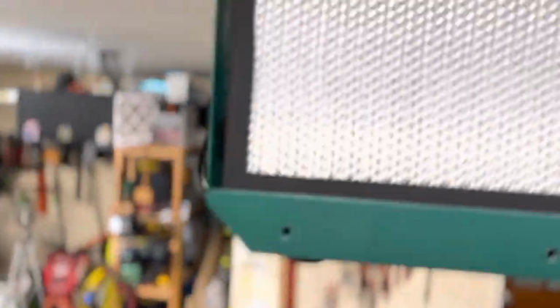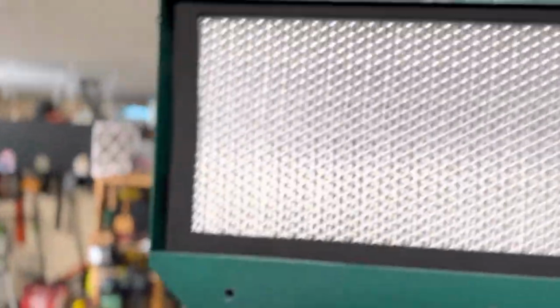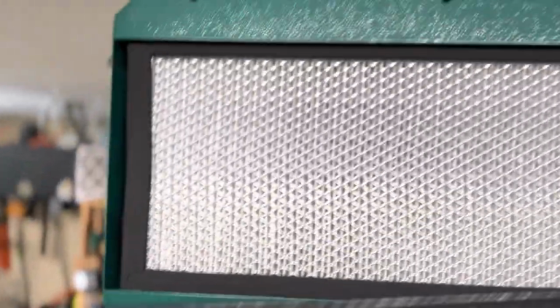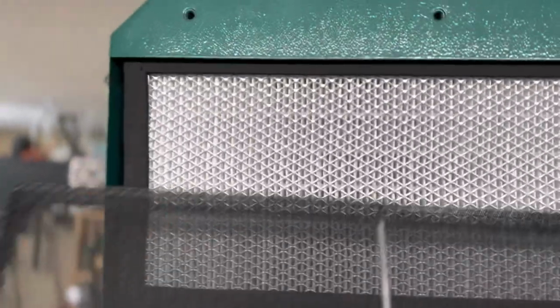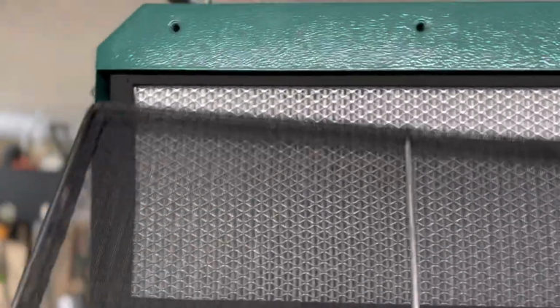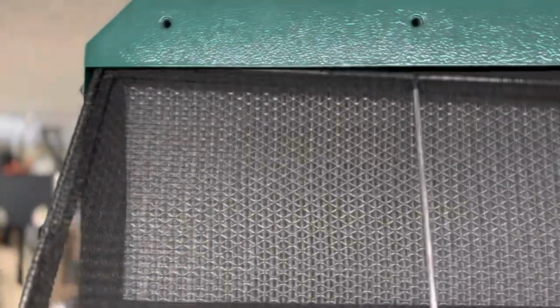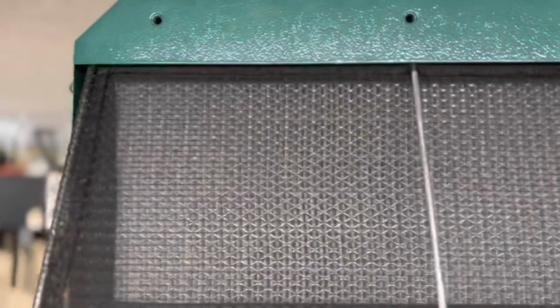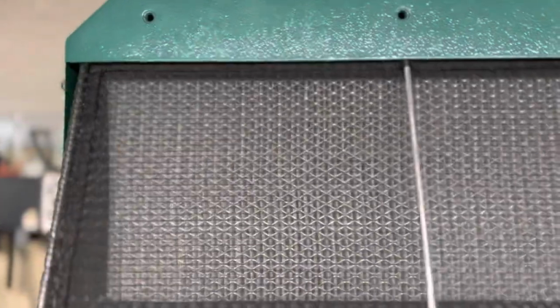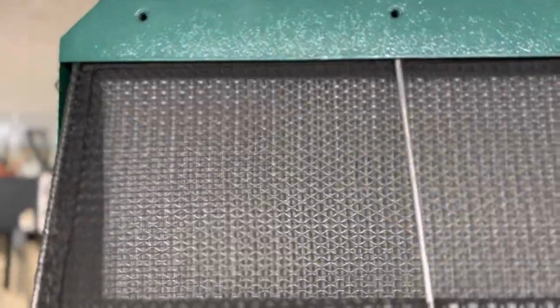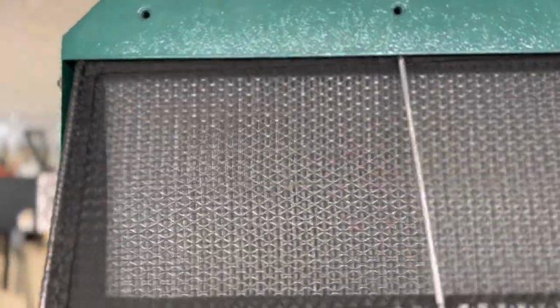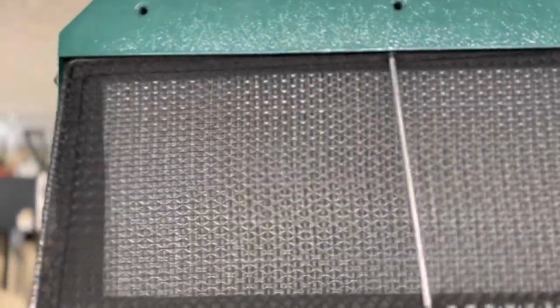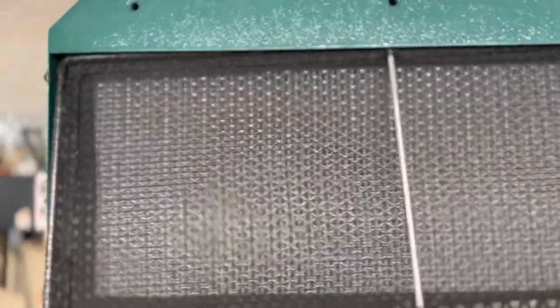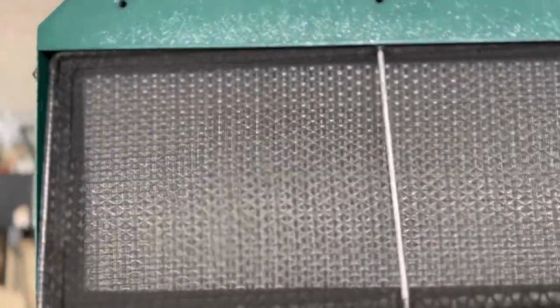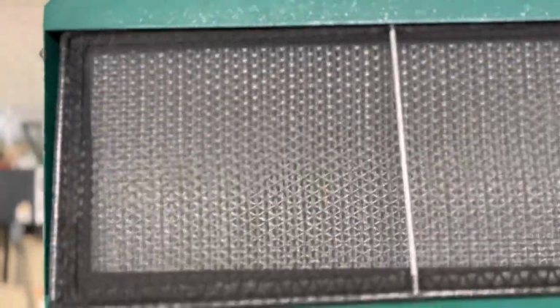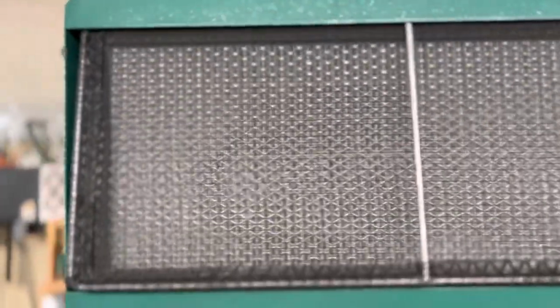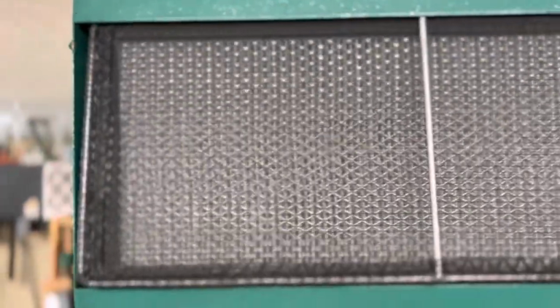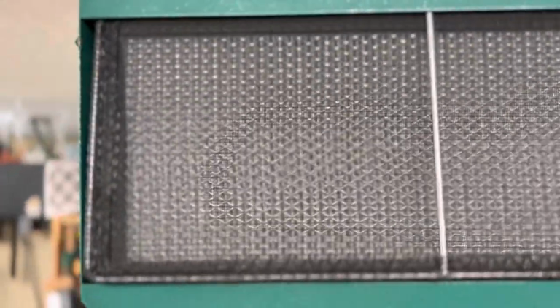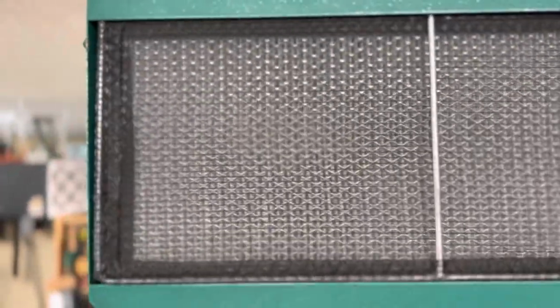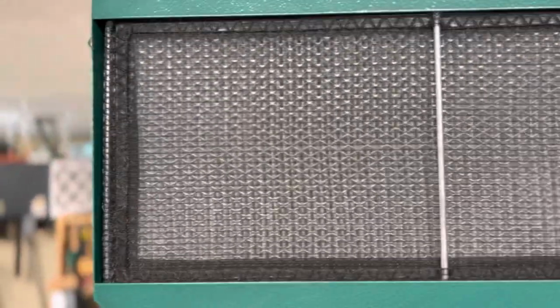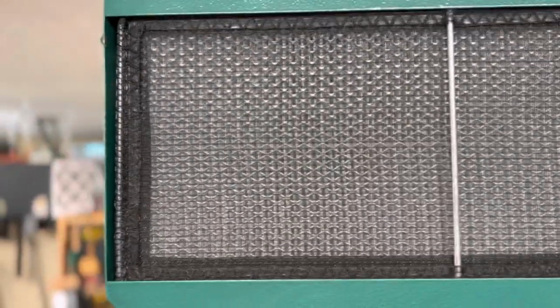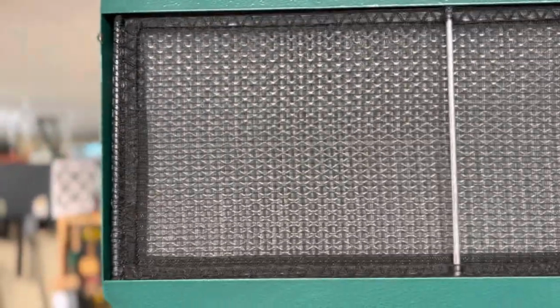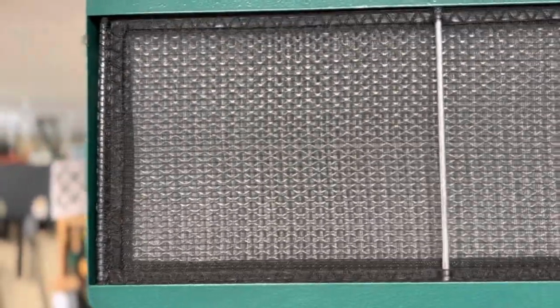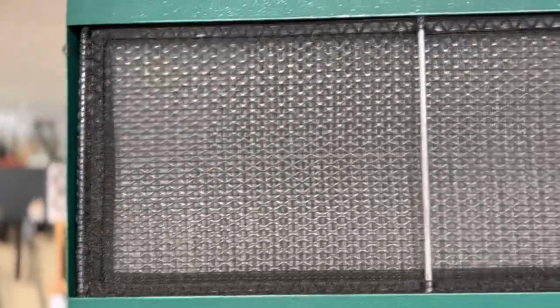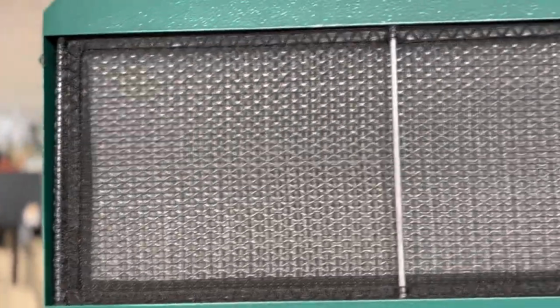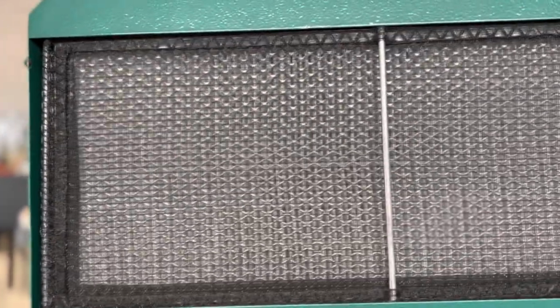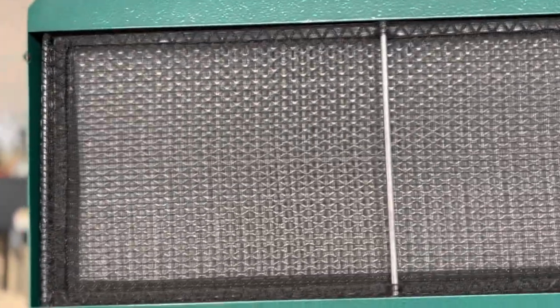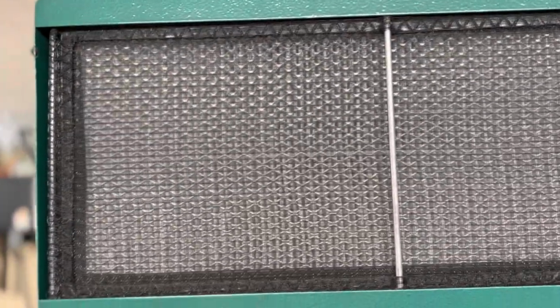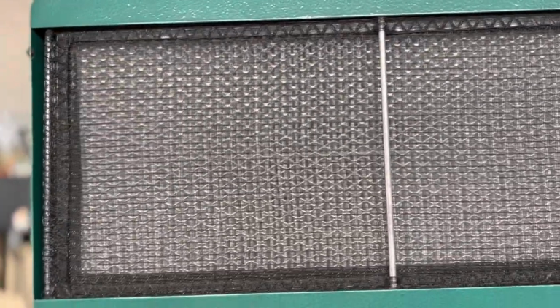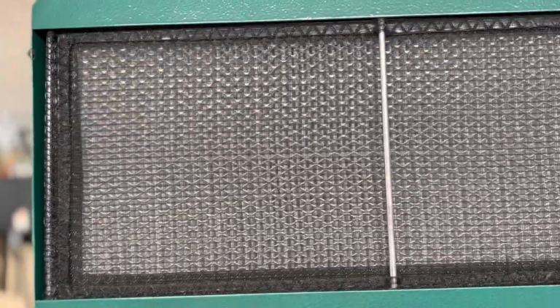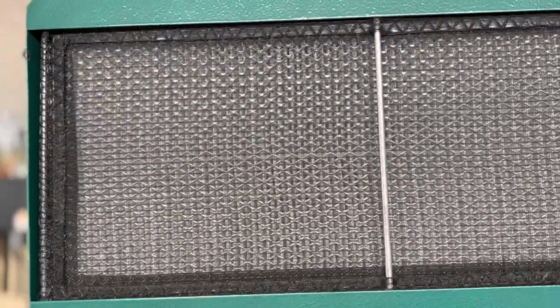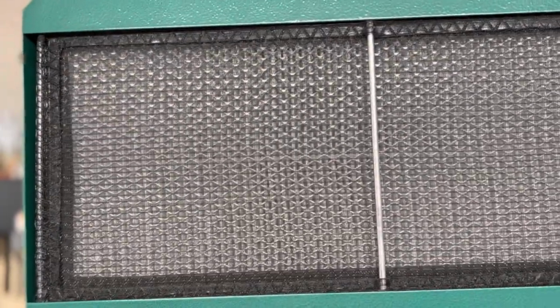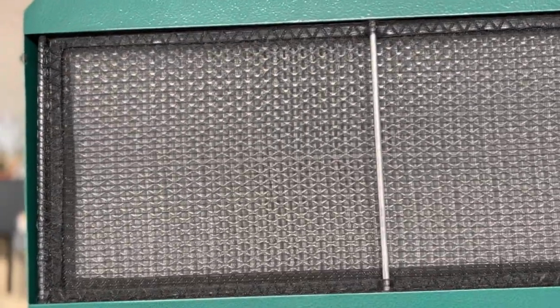I'm not really sure what this next one is supposed to be filtering out. Maybe bugs? Yeah, that's probably a good one.